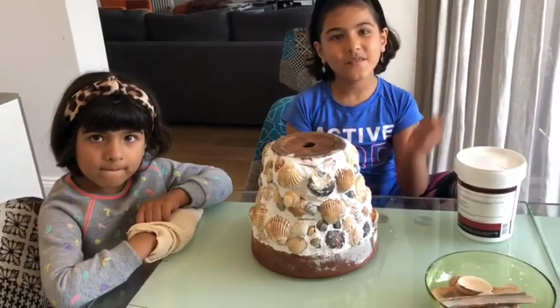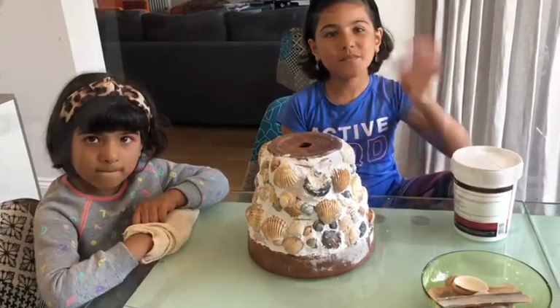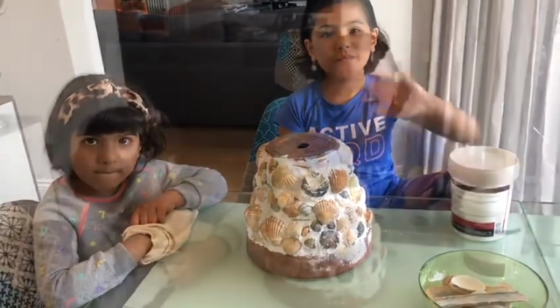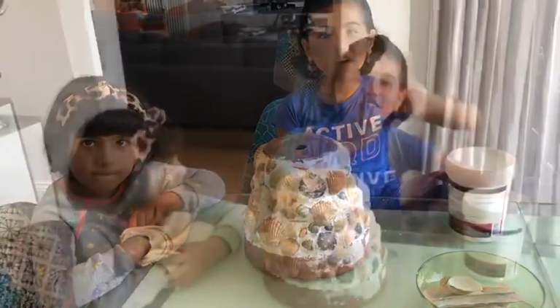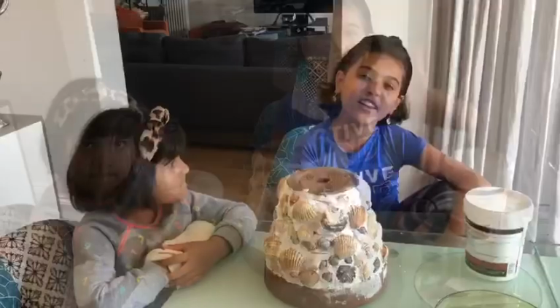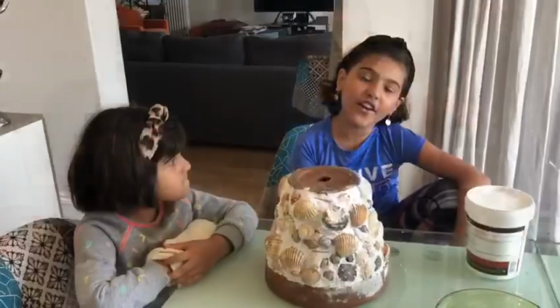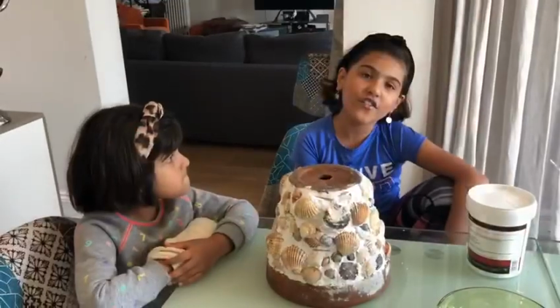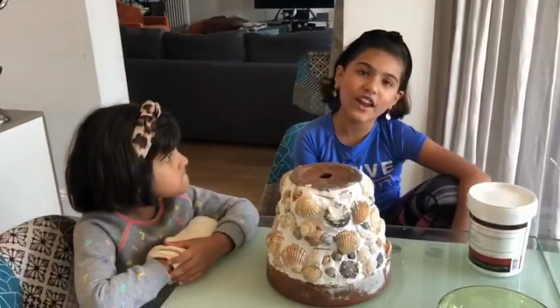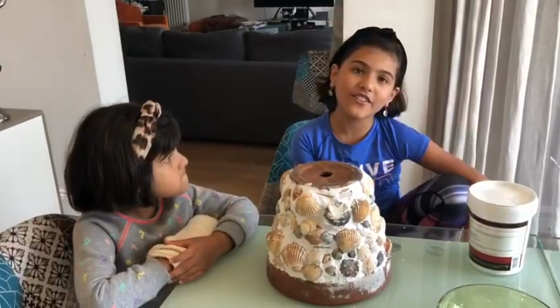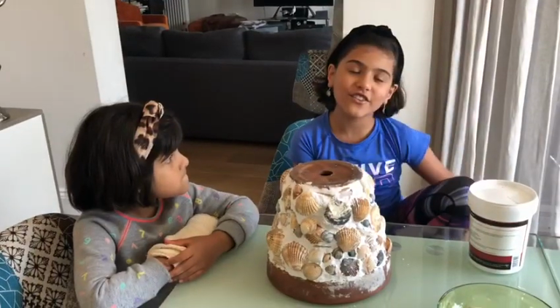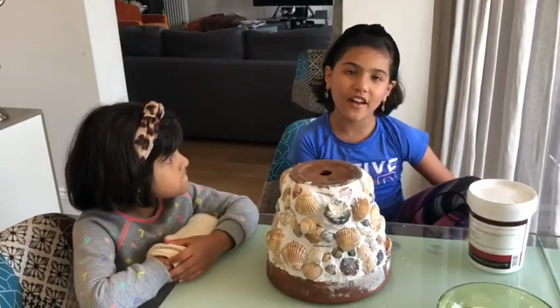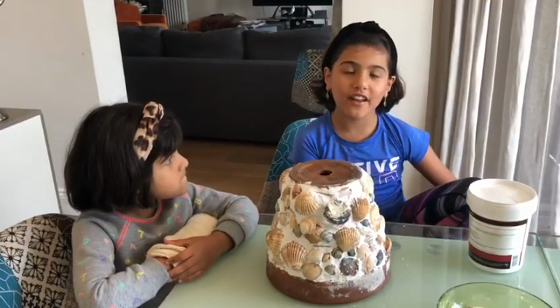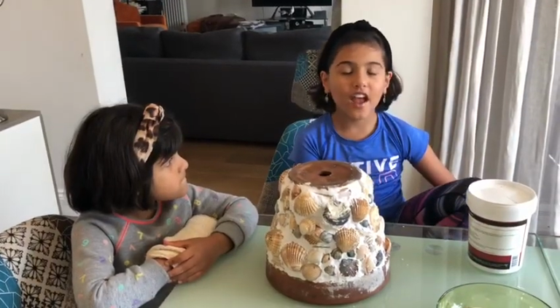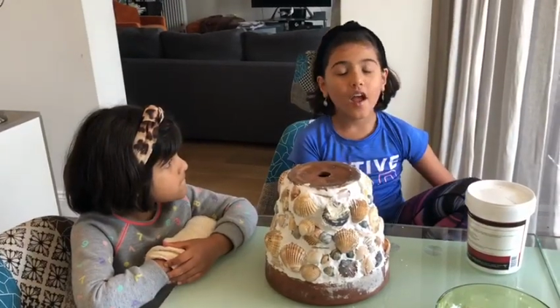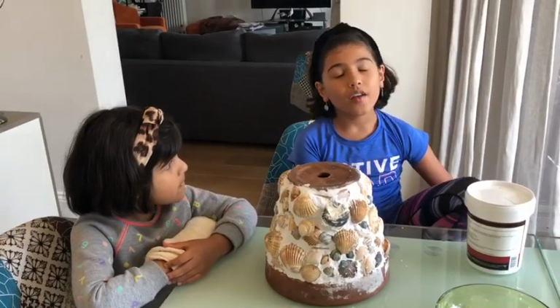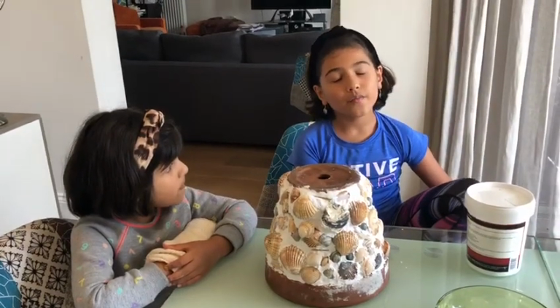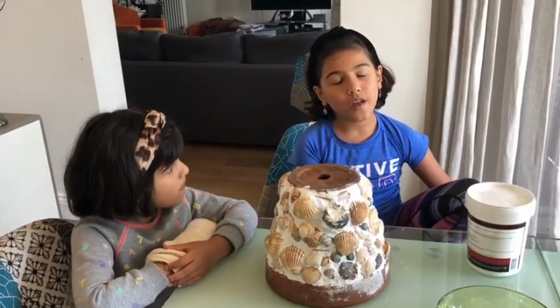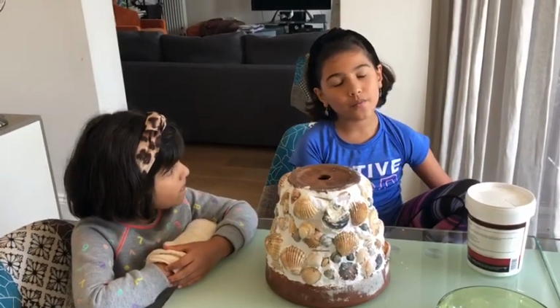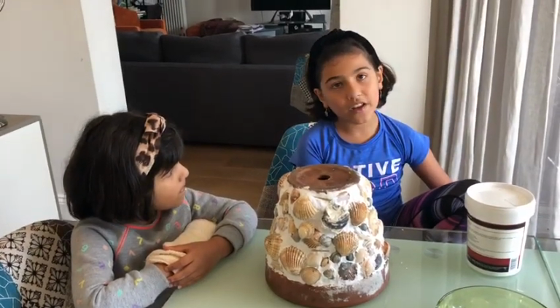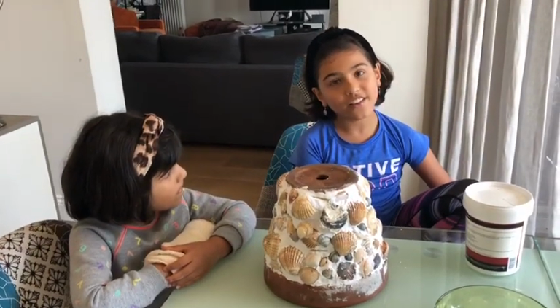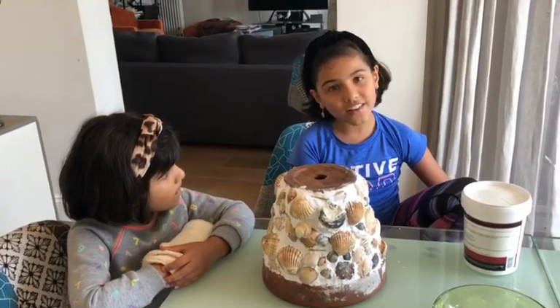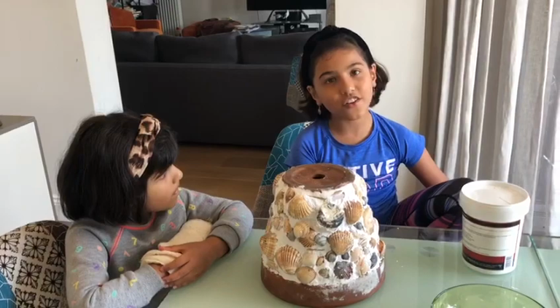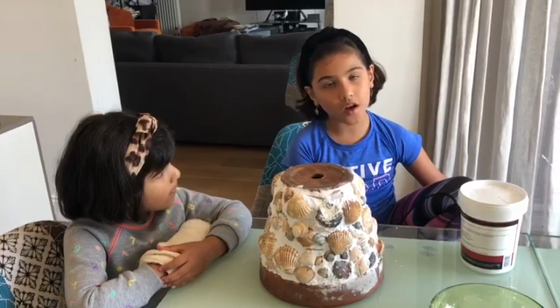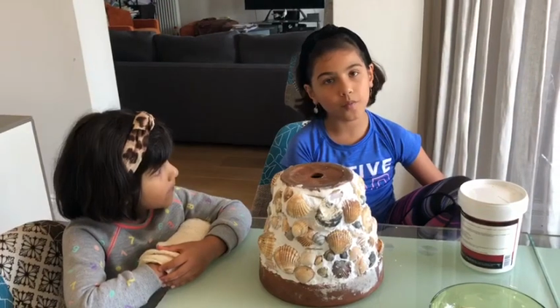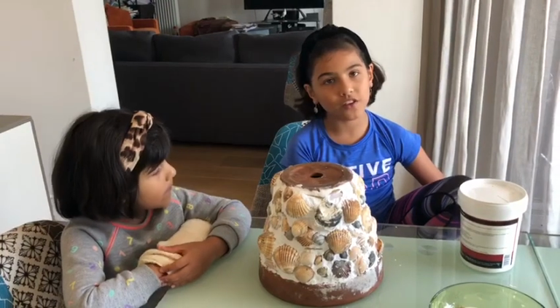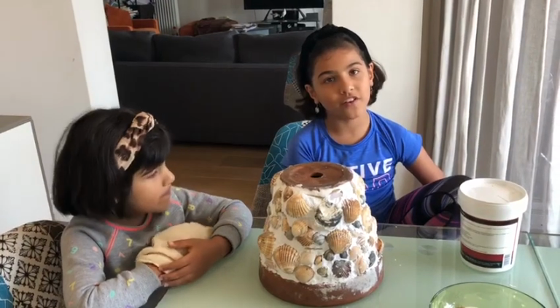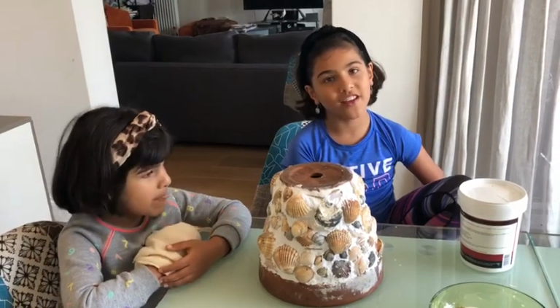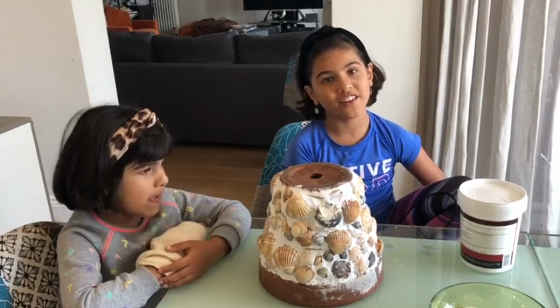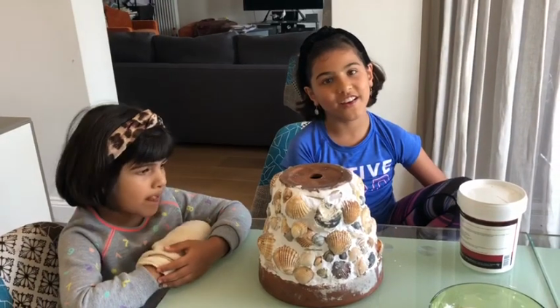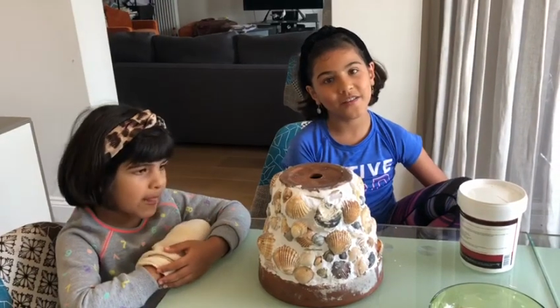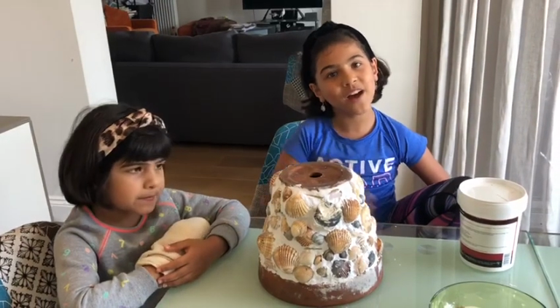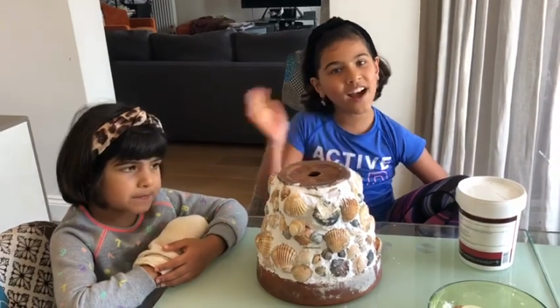You have to leave it overnight for drying, and we're going to teach you how to pot it on another day. Bye!